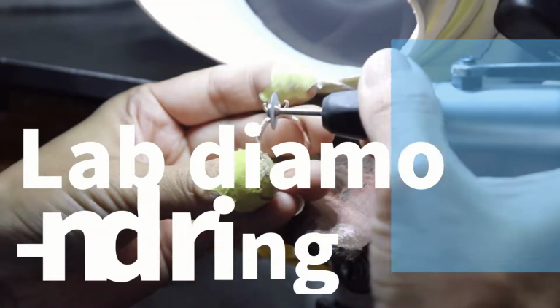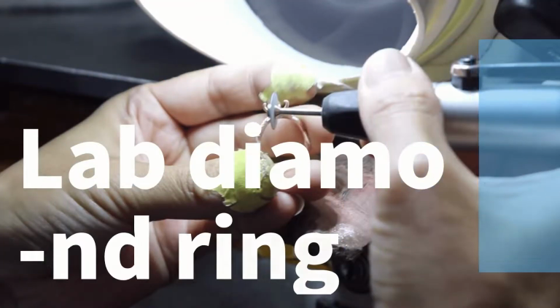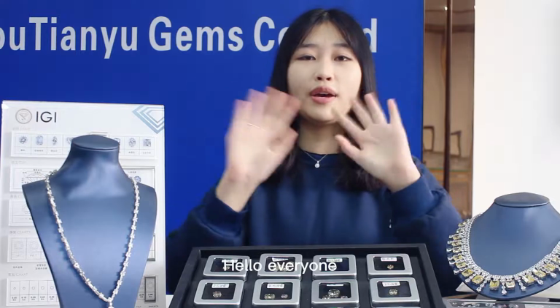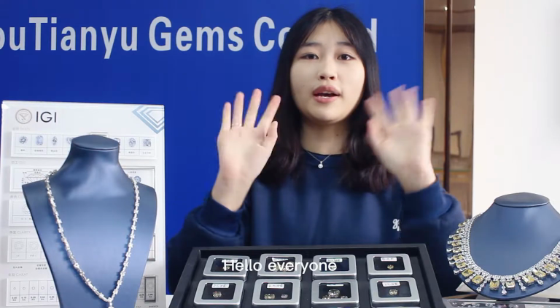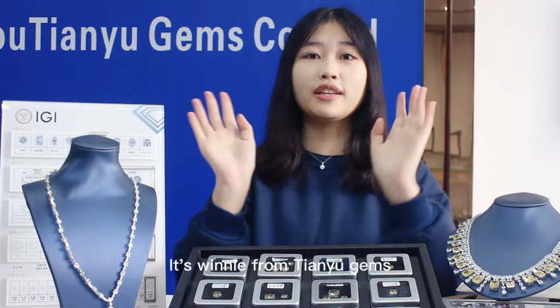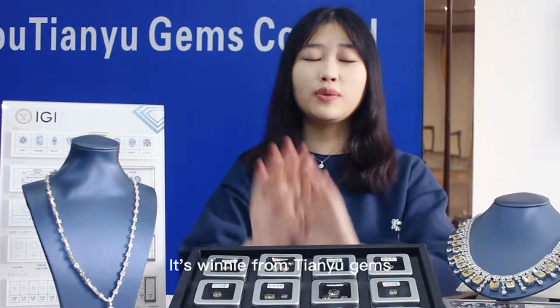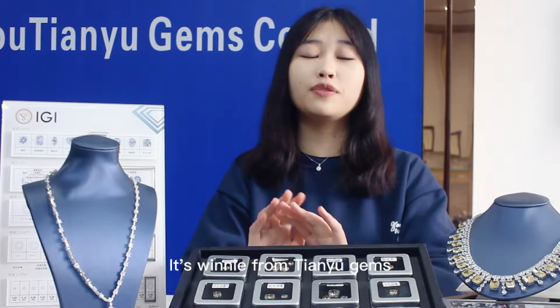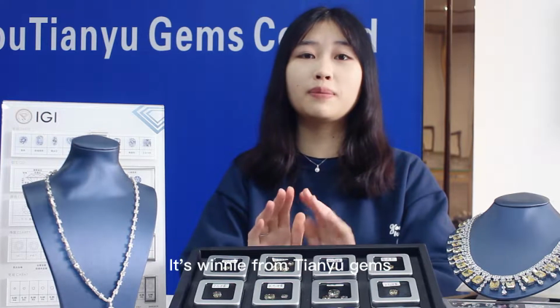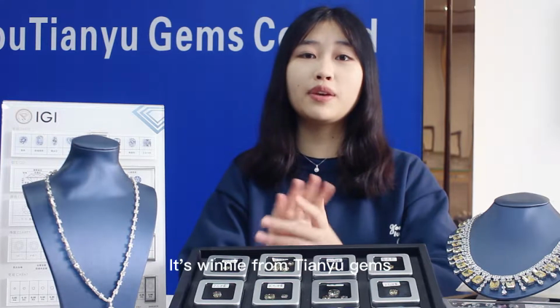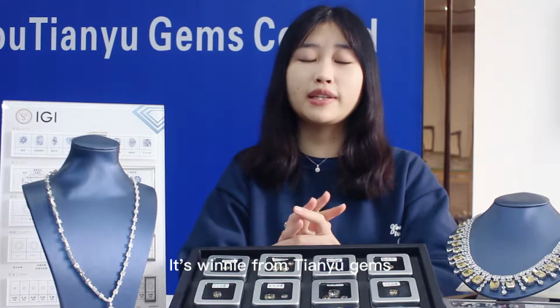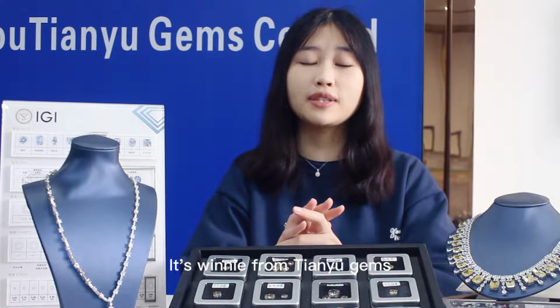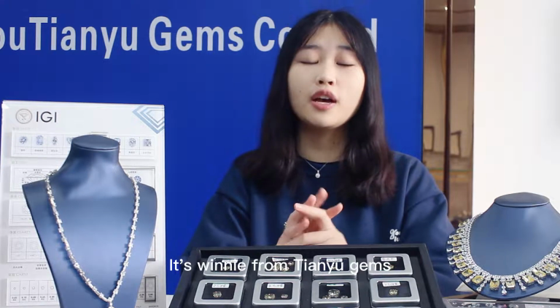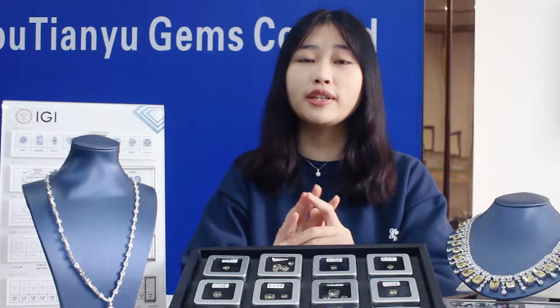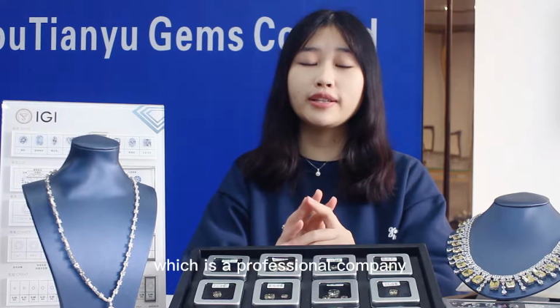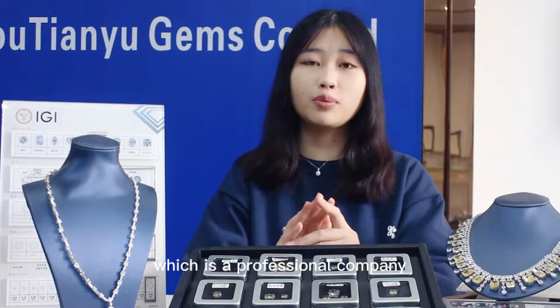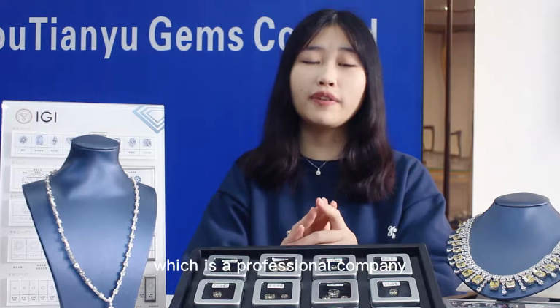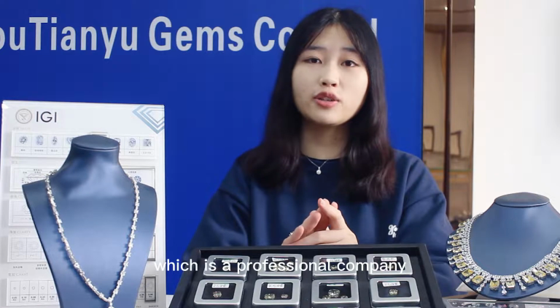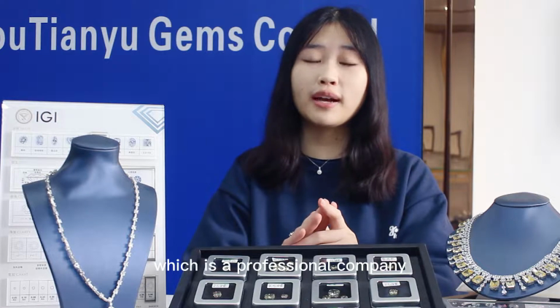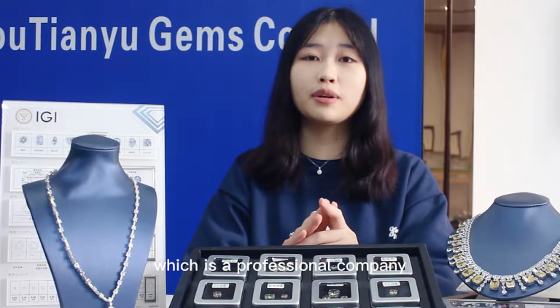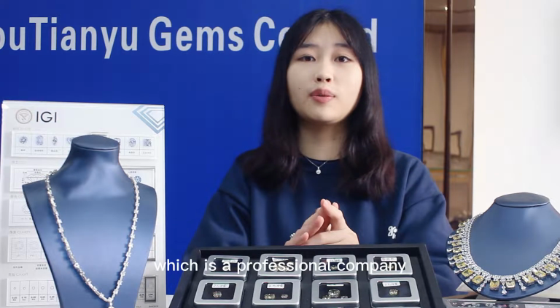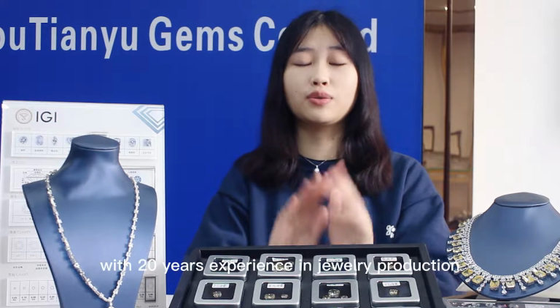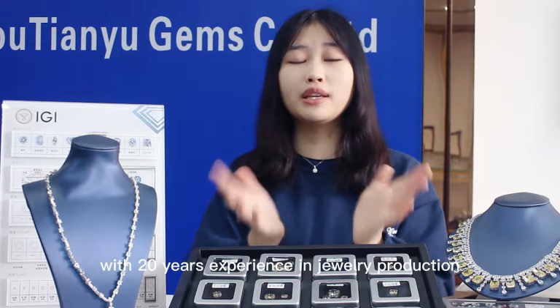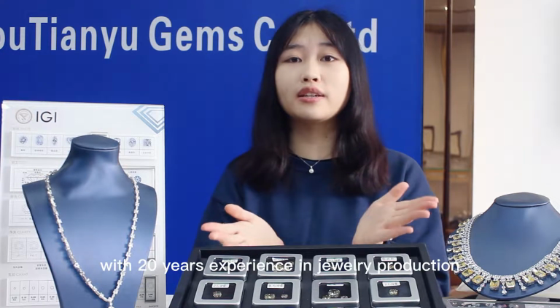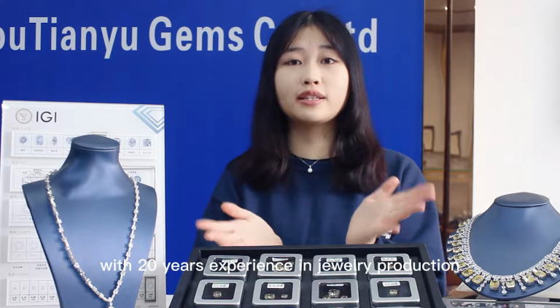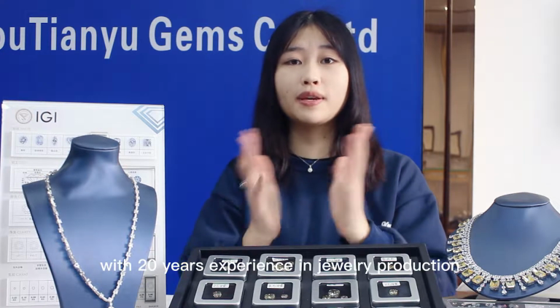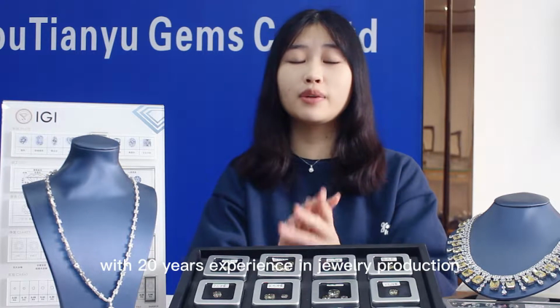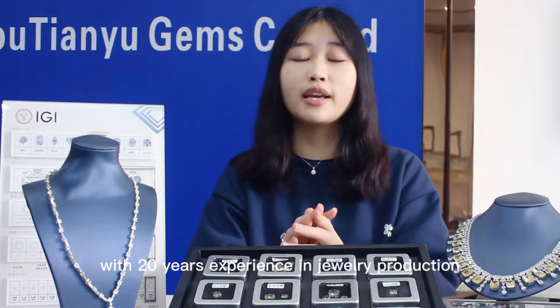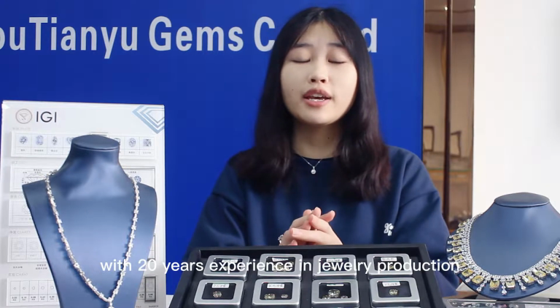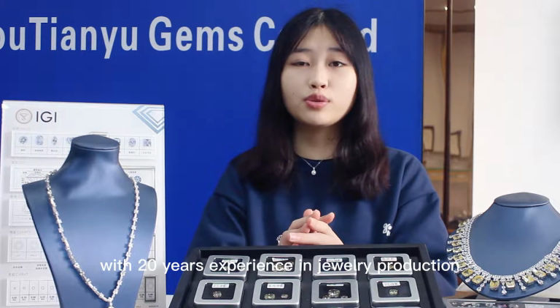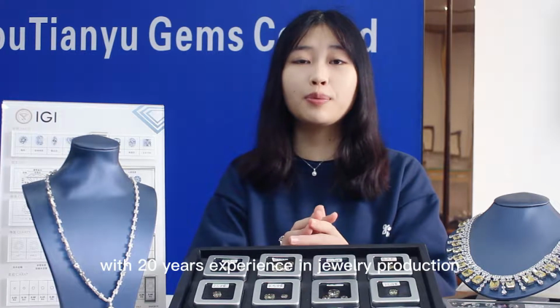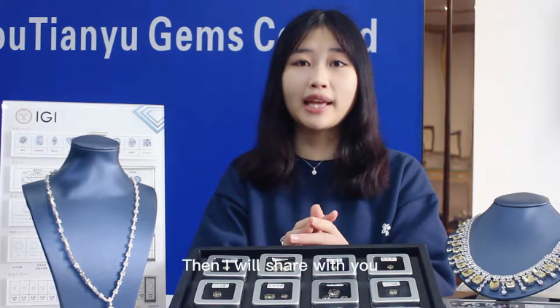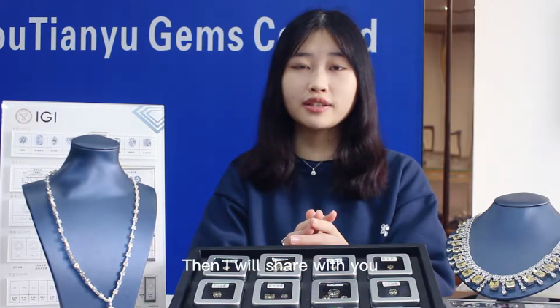Hello everyone, it's Wendy from Tianyu James, which is a professional company with 20 years experience in jewelry production.